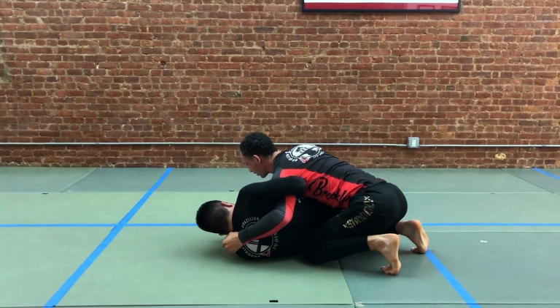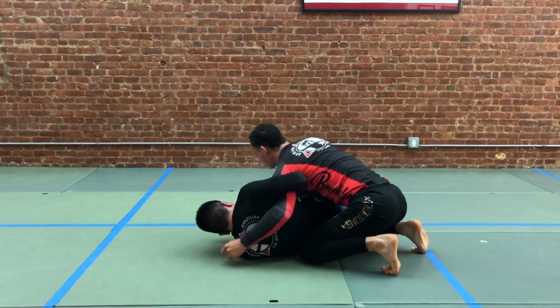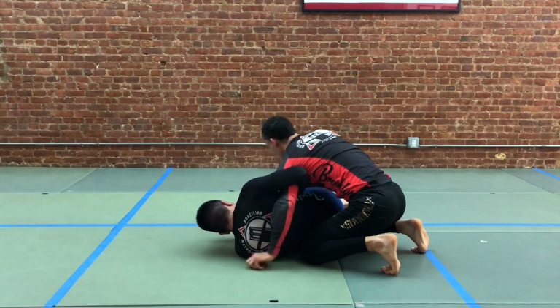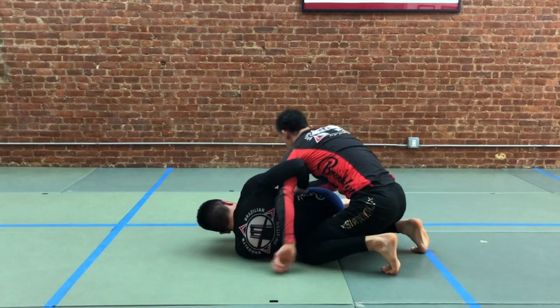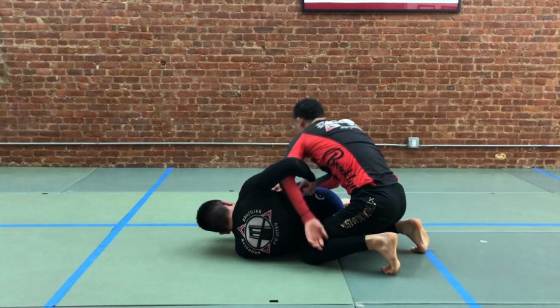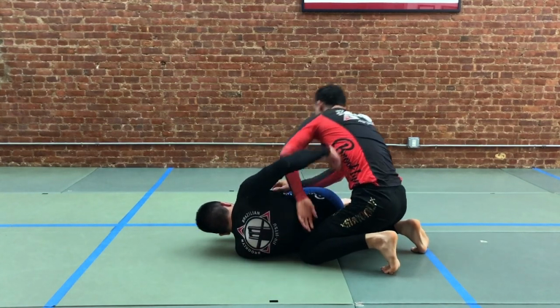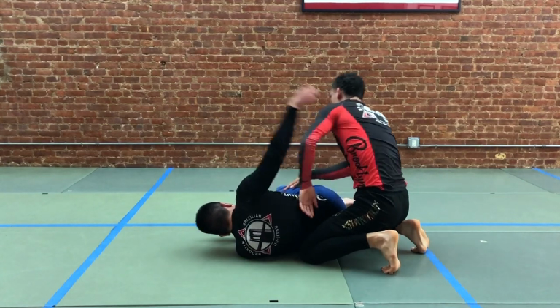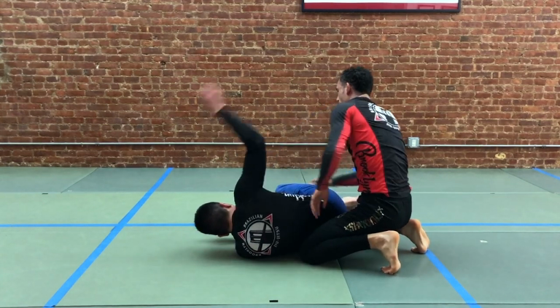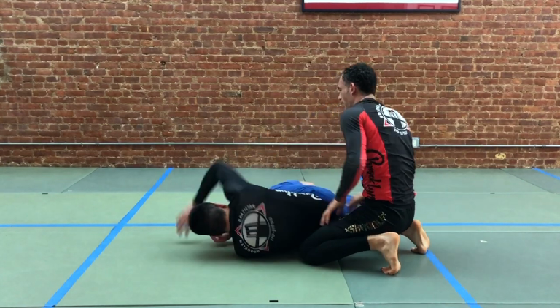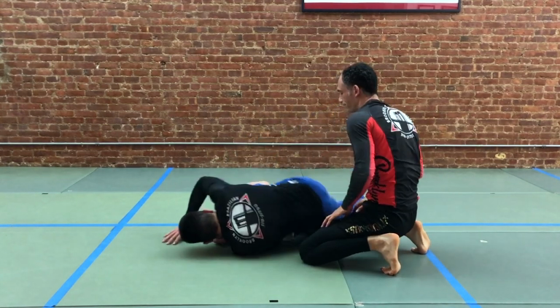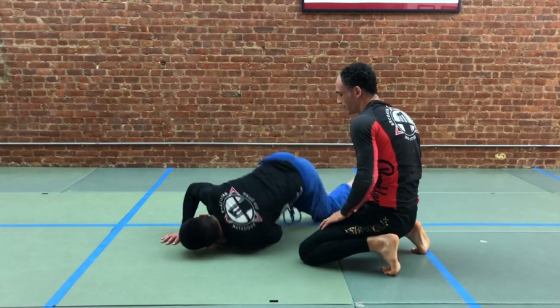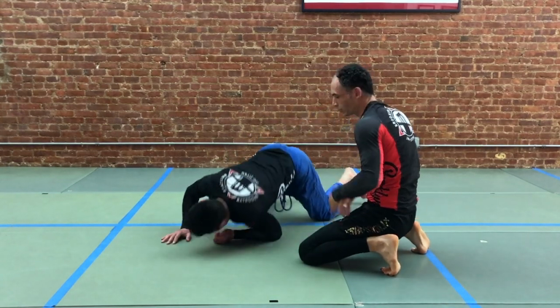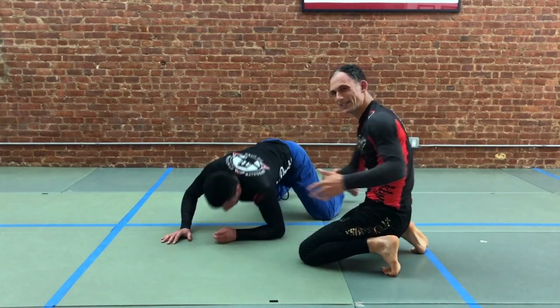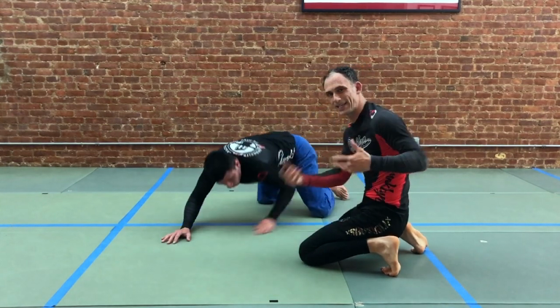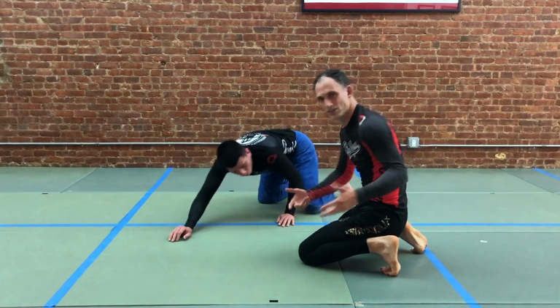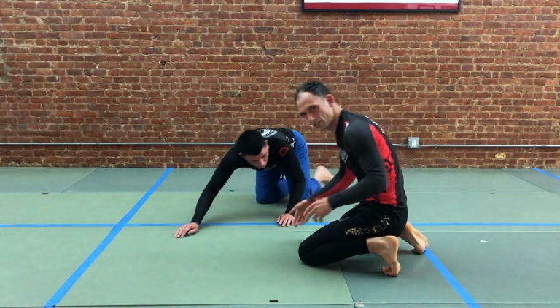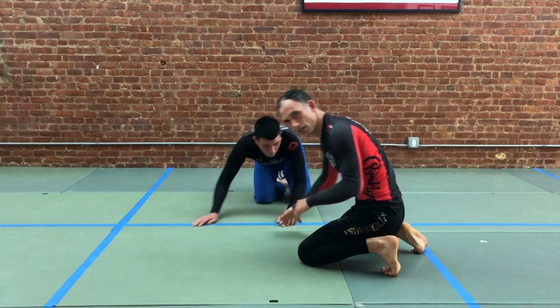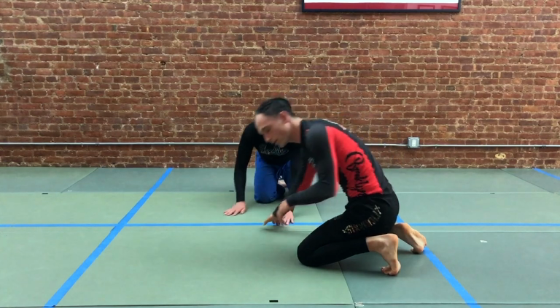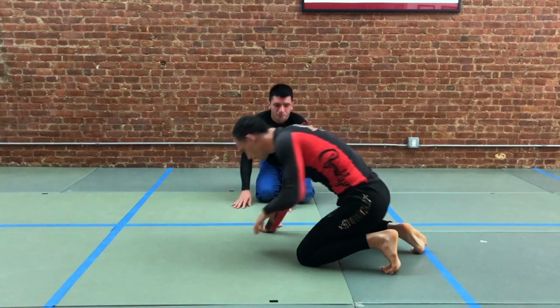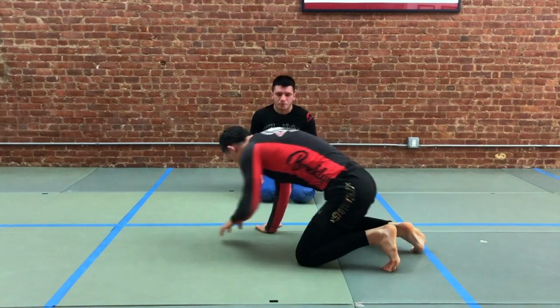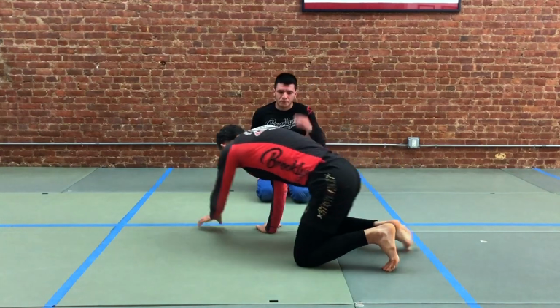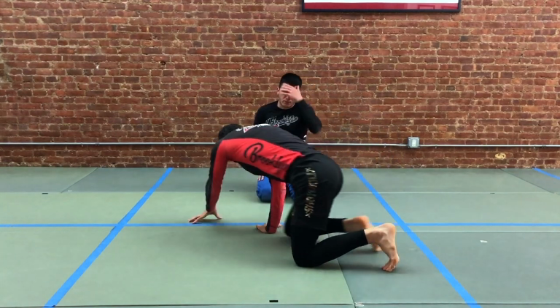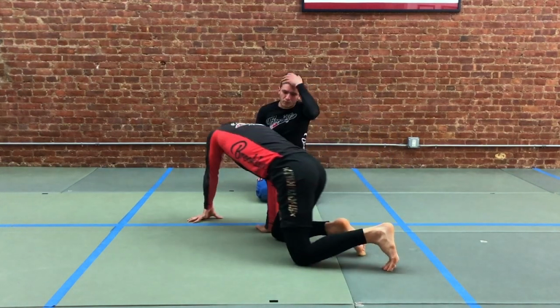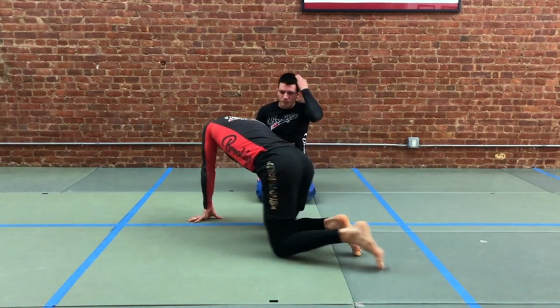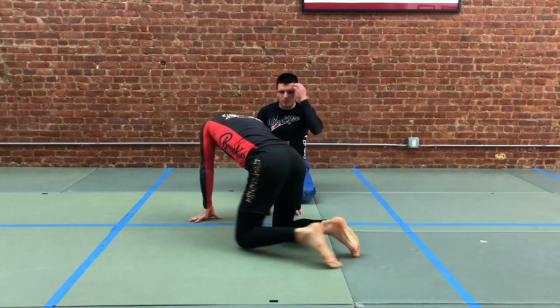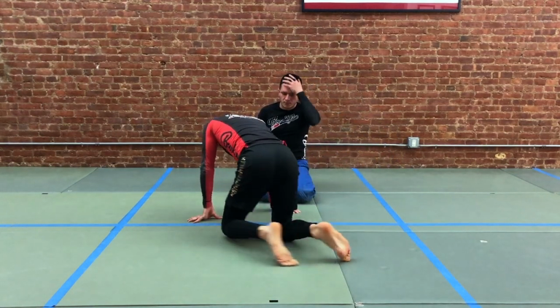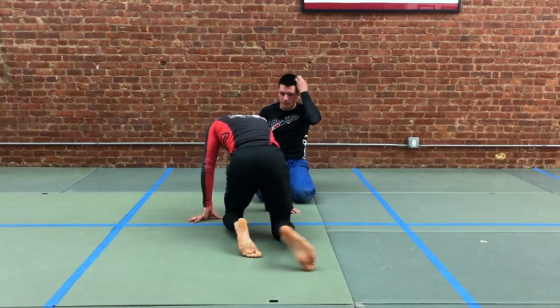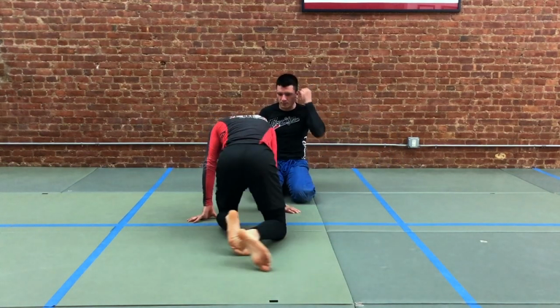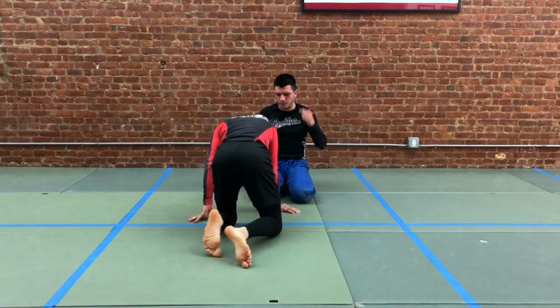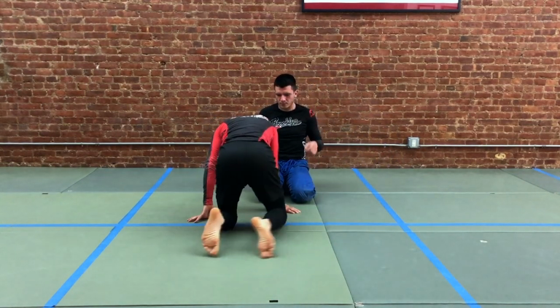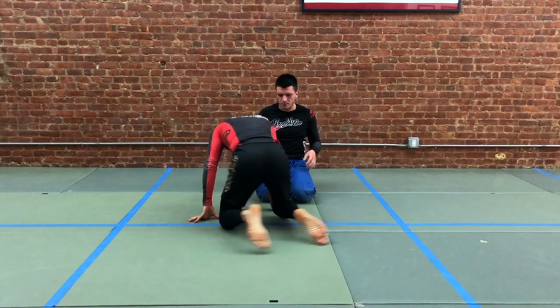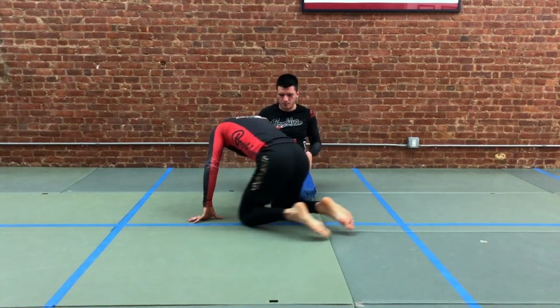I'm going to continue to walk until I can drop him down to the cross side position. Let's watch just that part, and we're going to take it into the full arm up position.